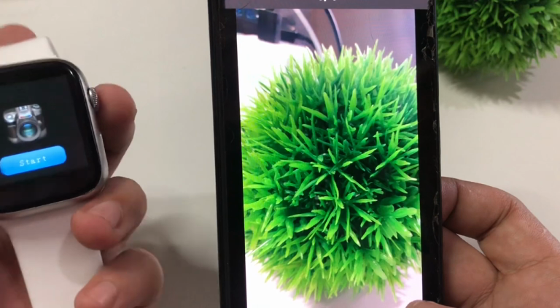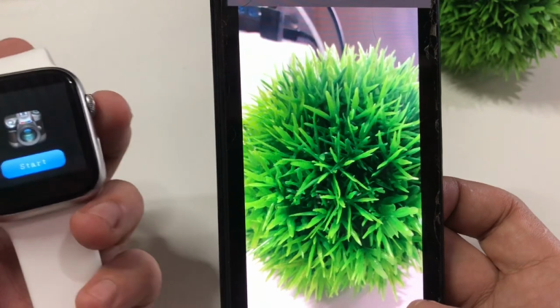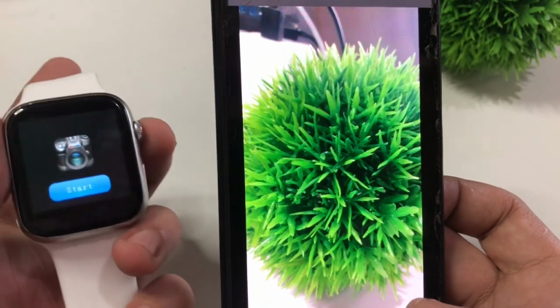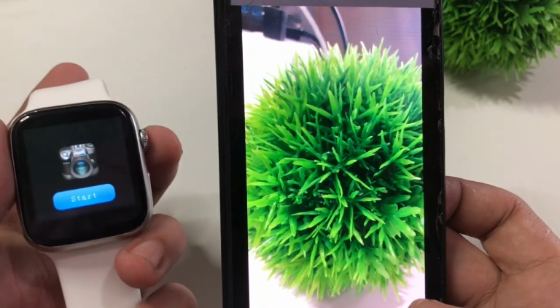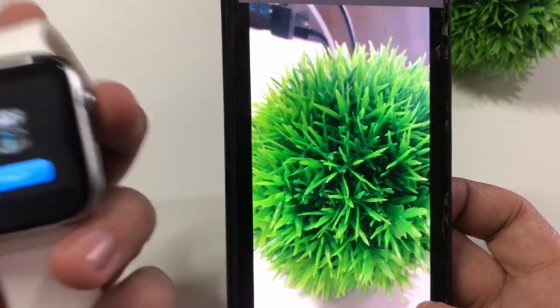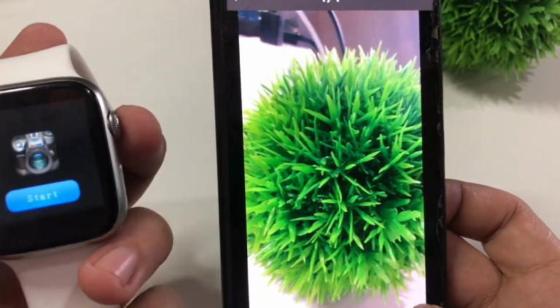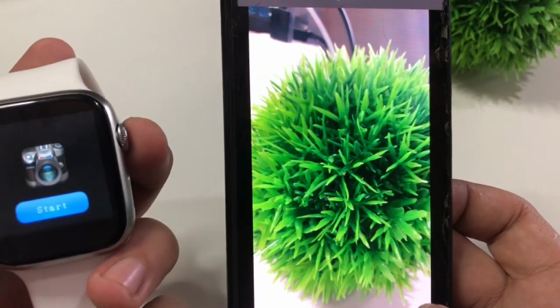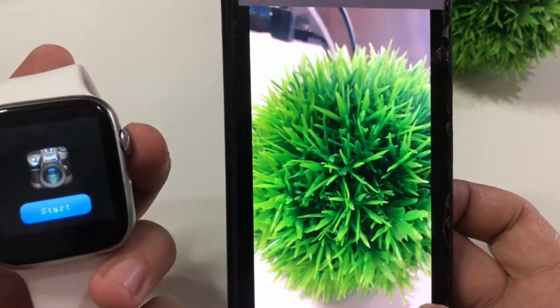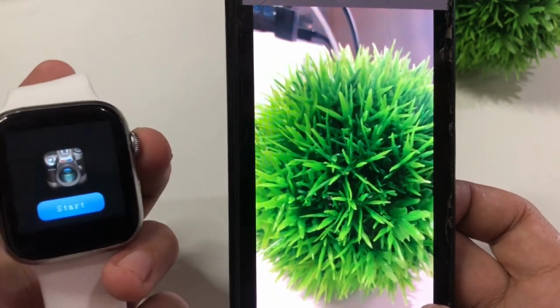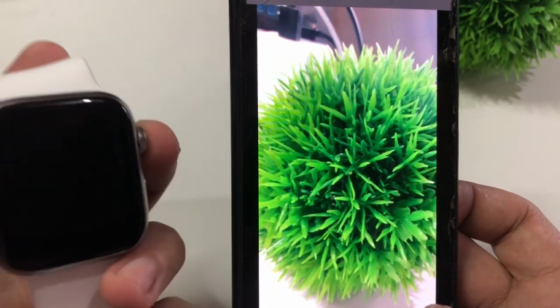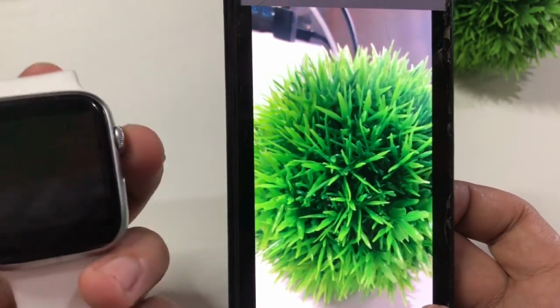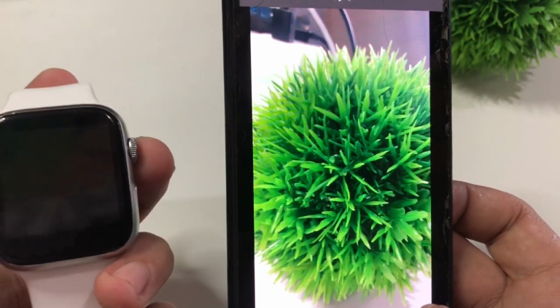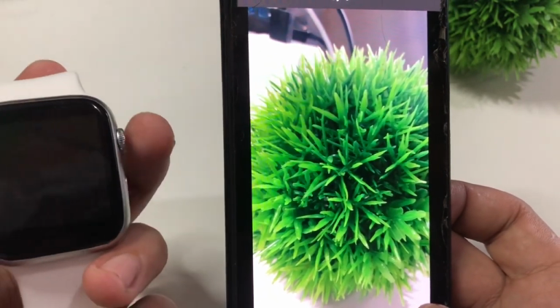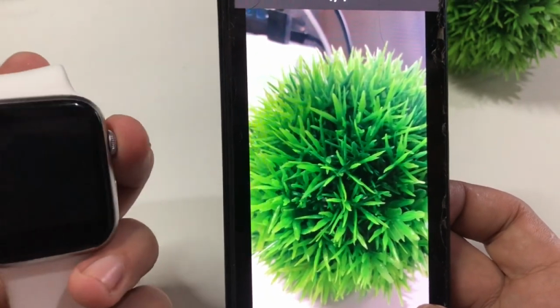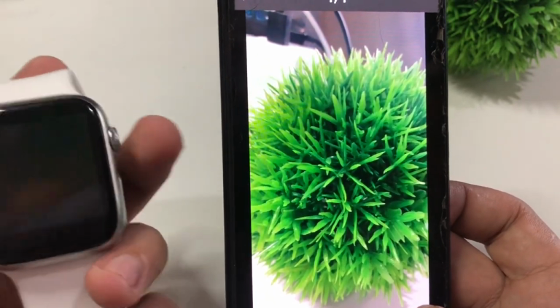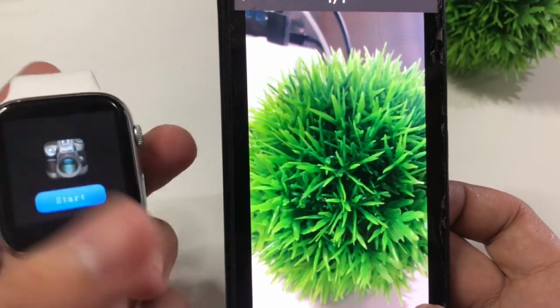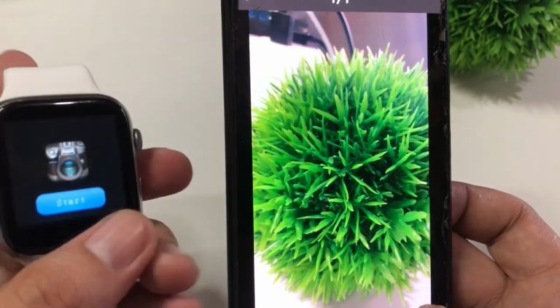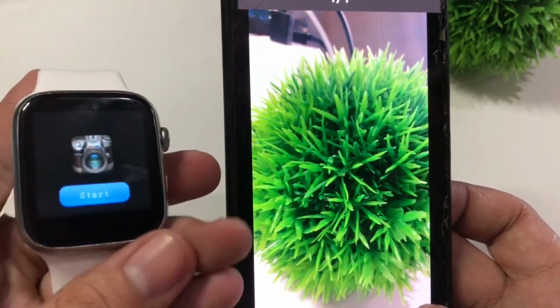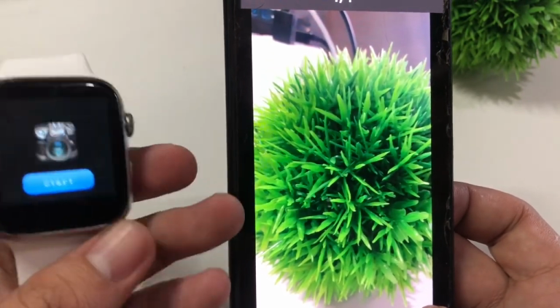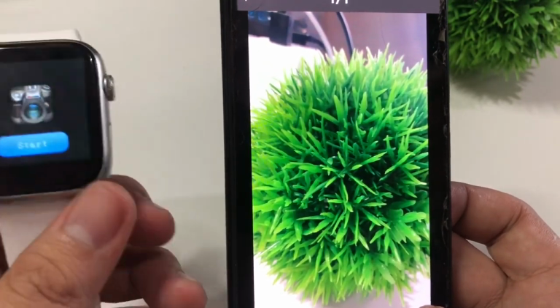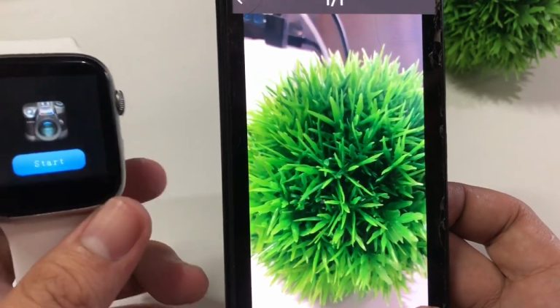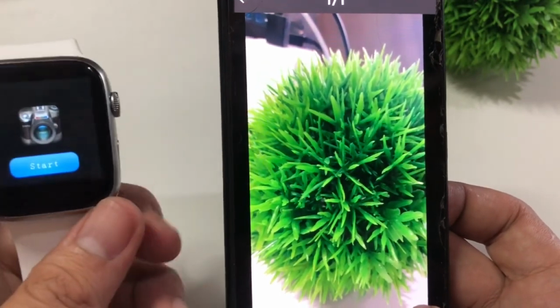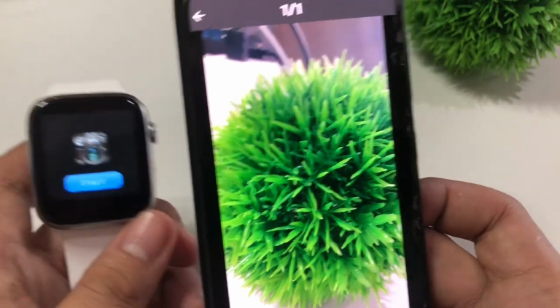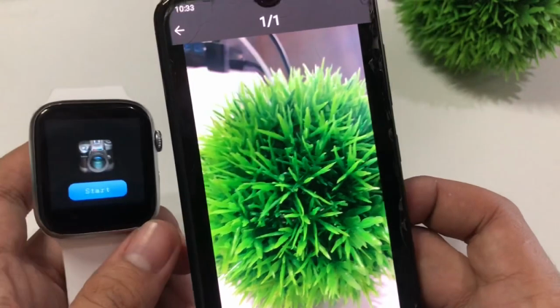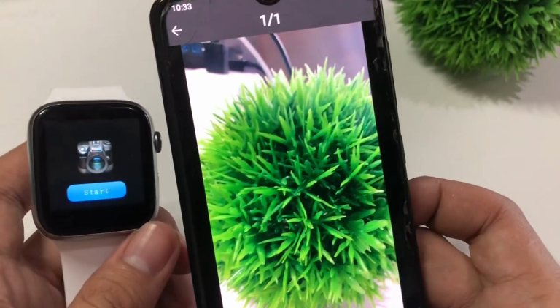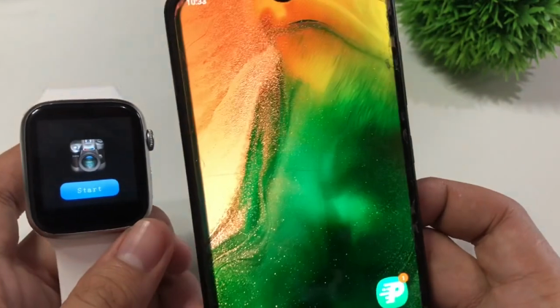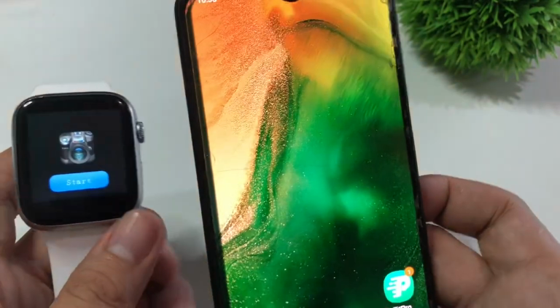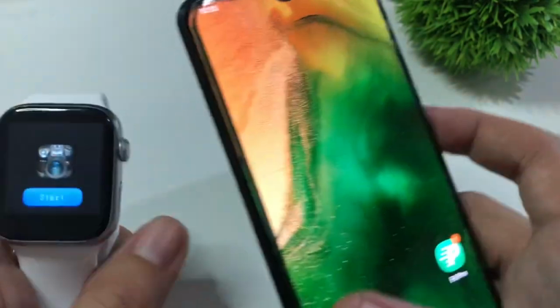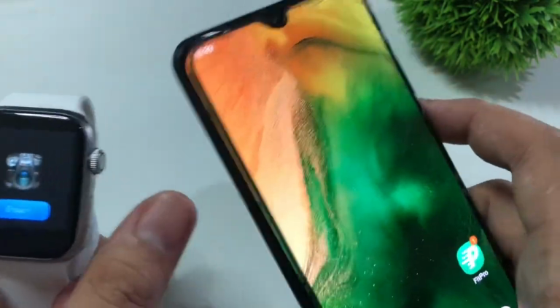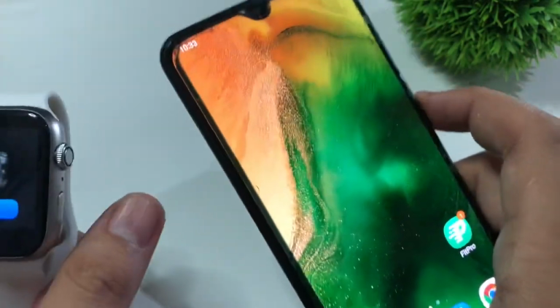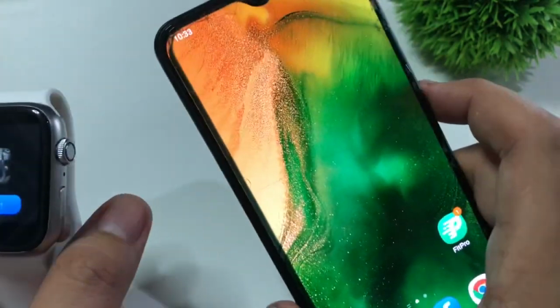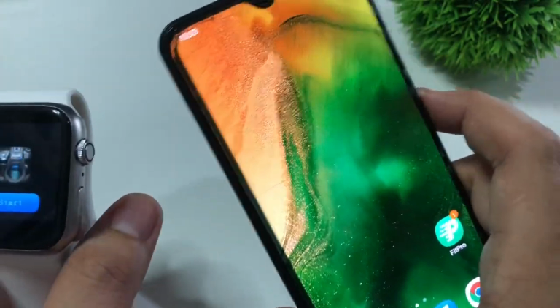It's very easy and very useful, especially when you're traveling alone. You can just use your tripod and have your smartwatch as a remote control.